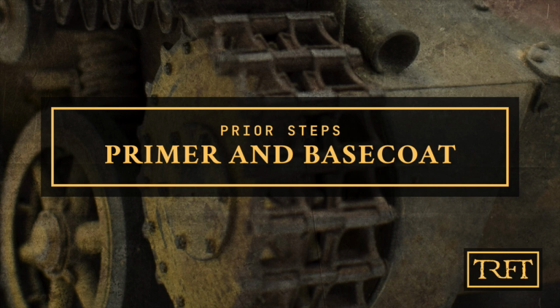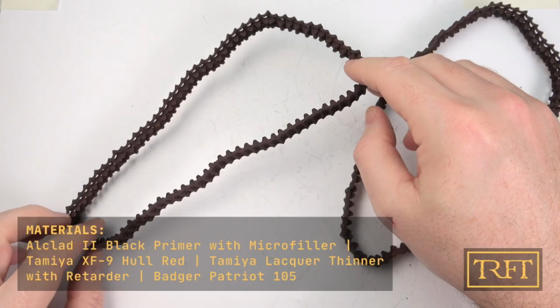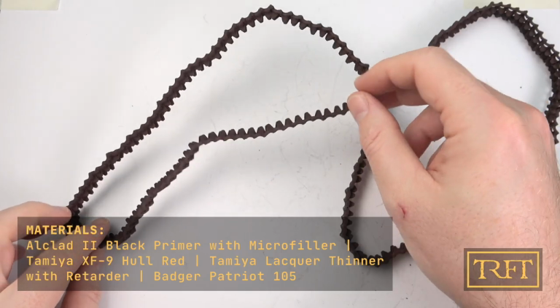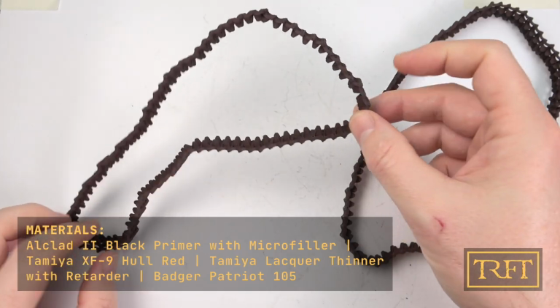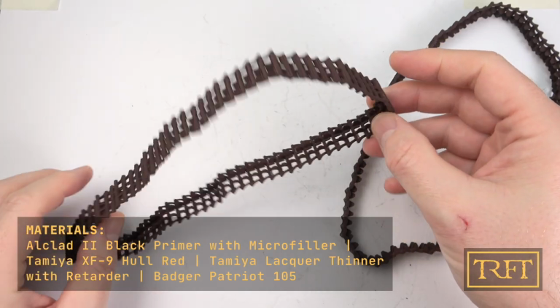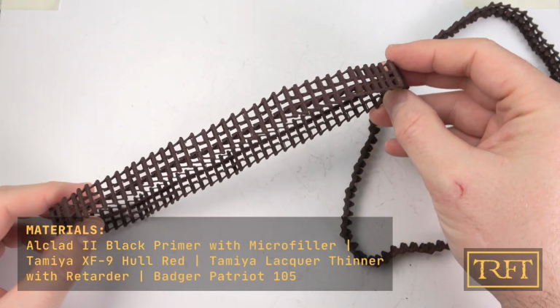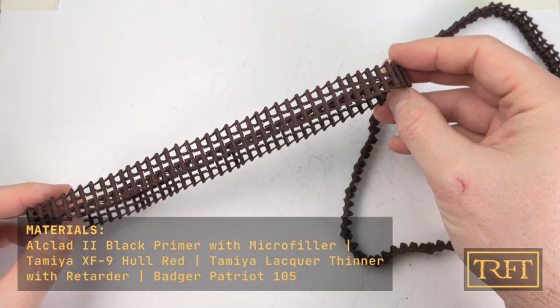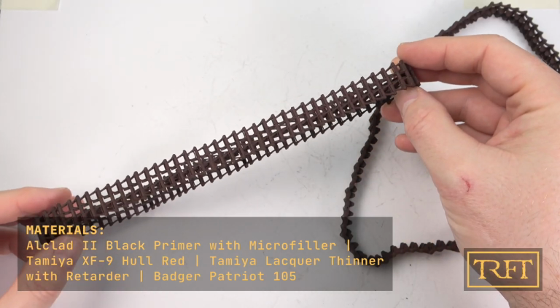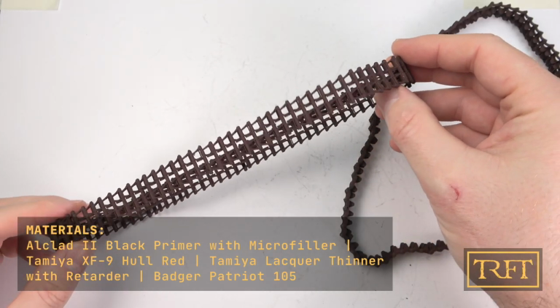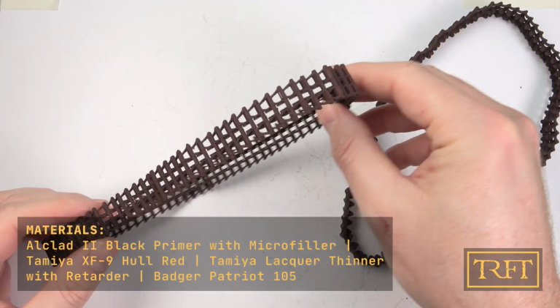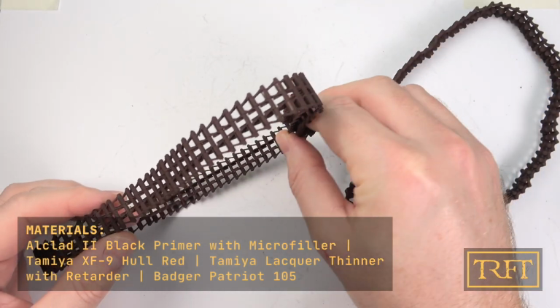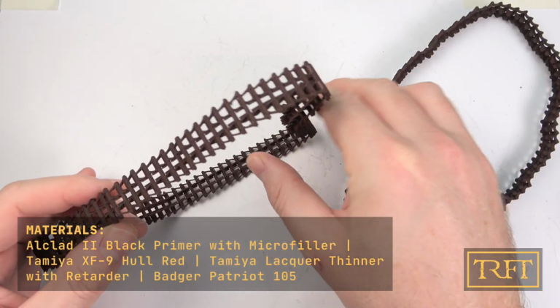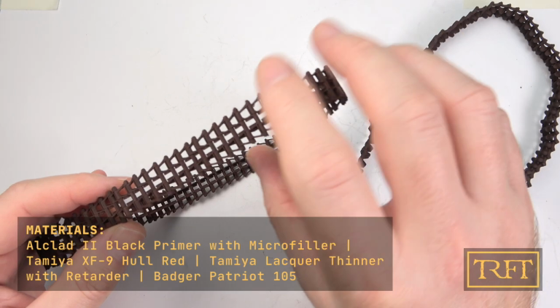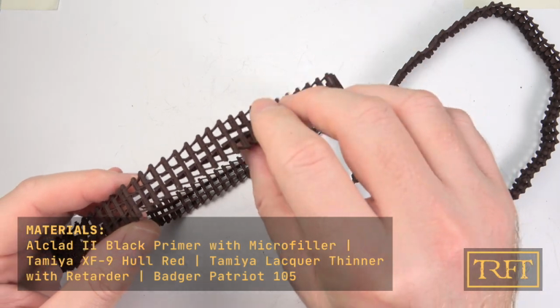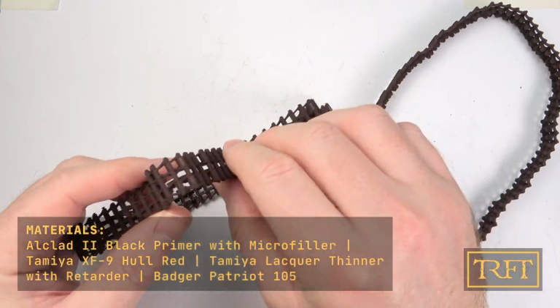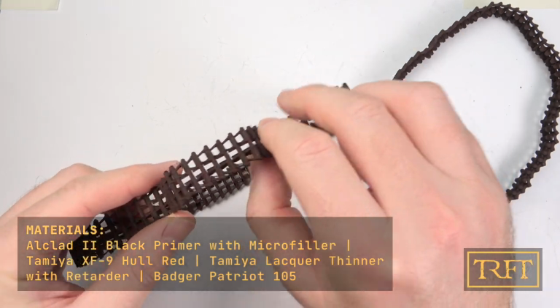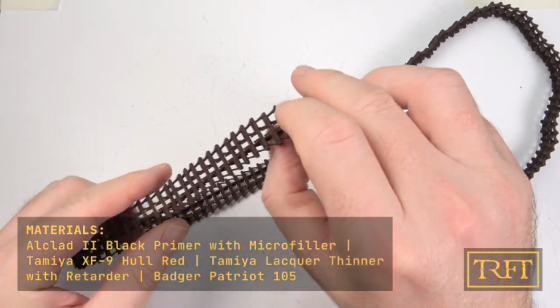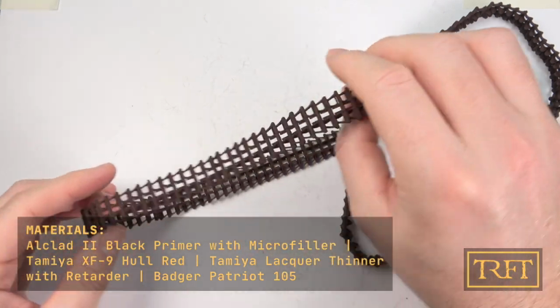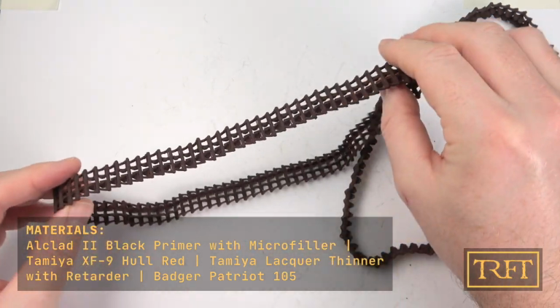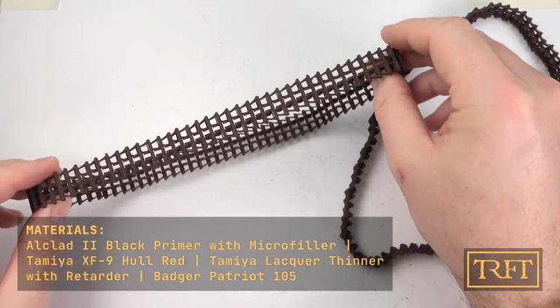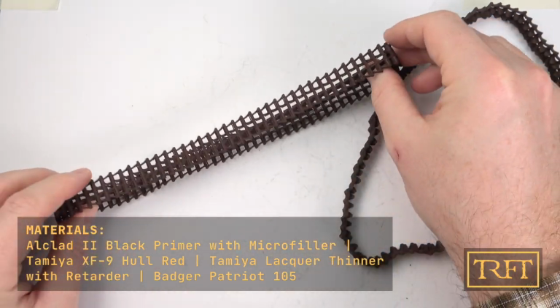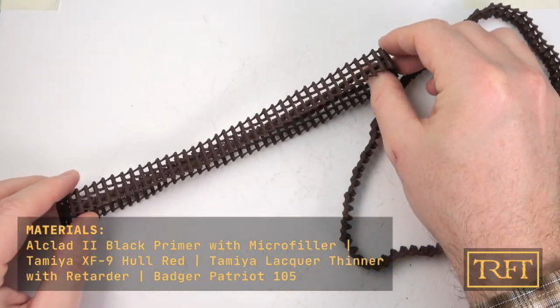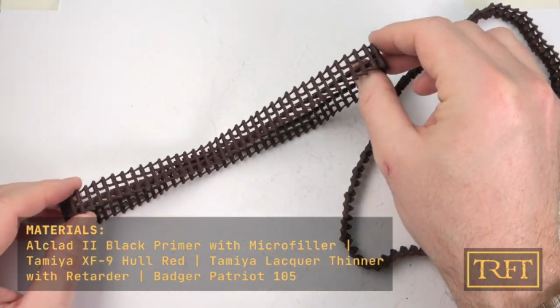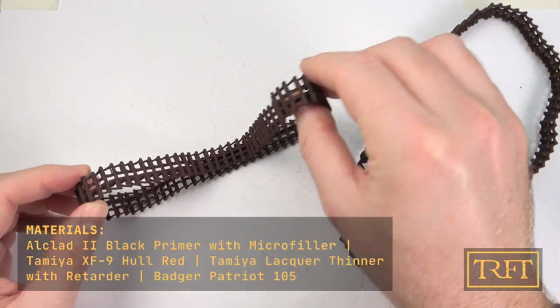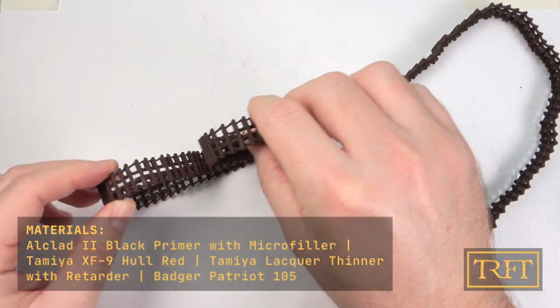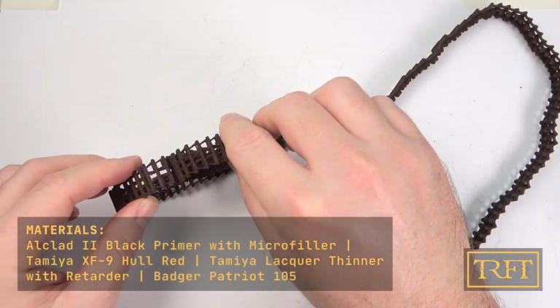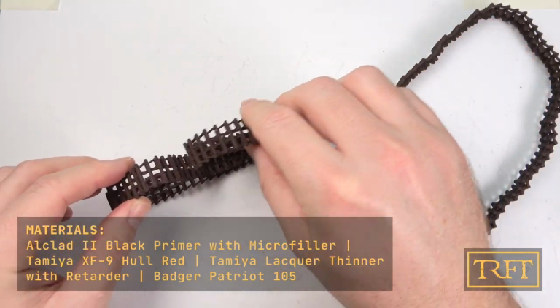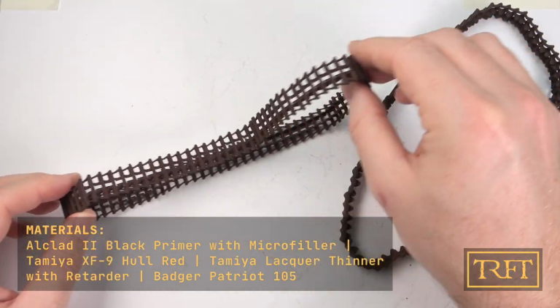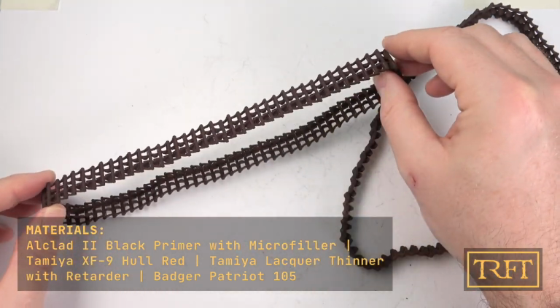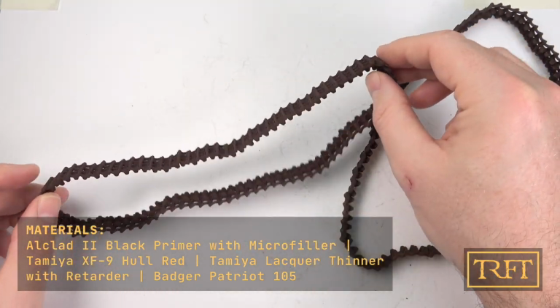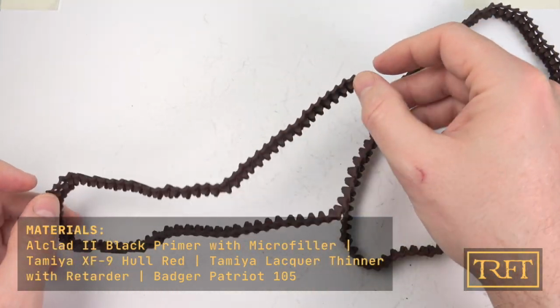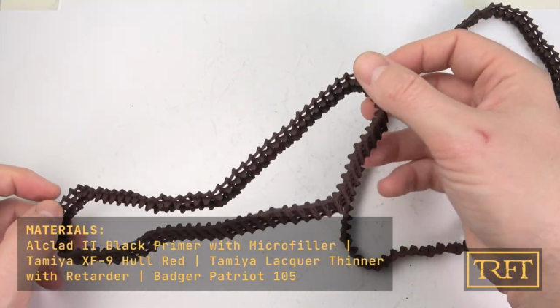Prior to this stage I had primed these workable plastic tracks with Alclad 2 black primer and then added a base coat of Tamiya Hull Red.